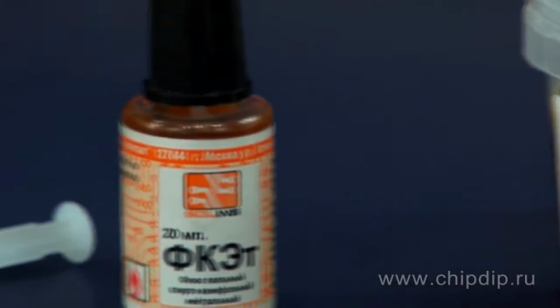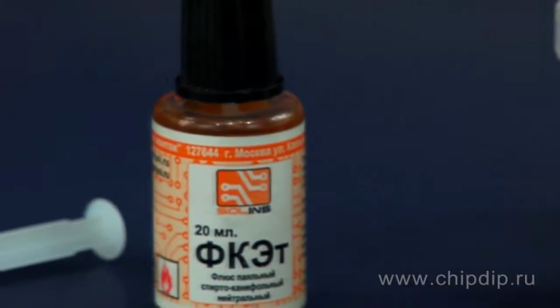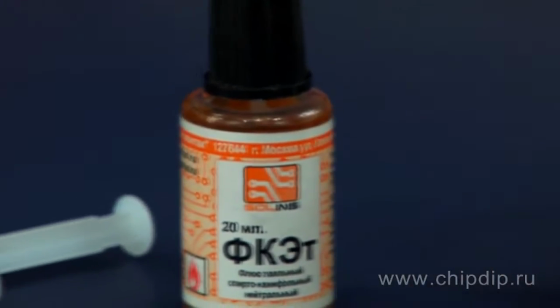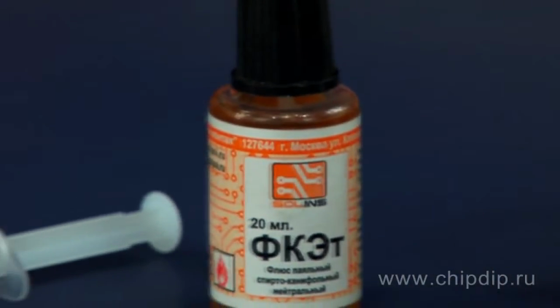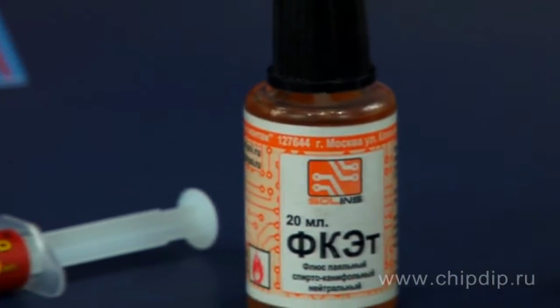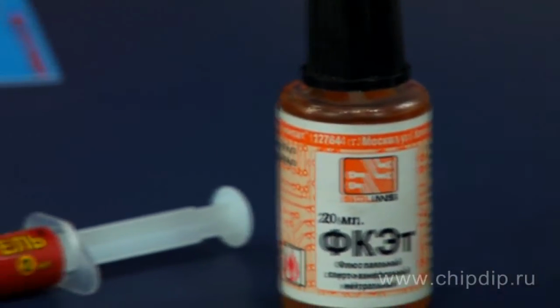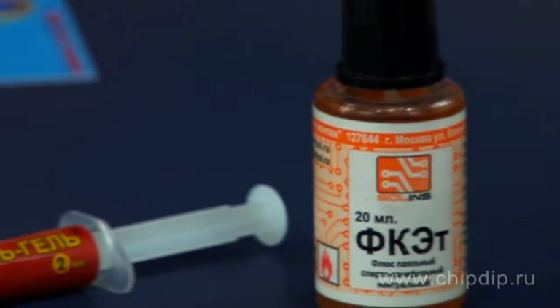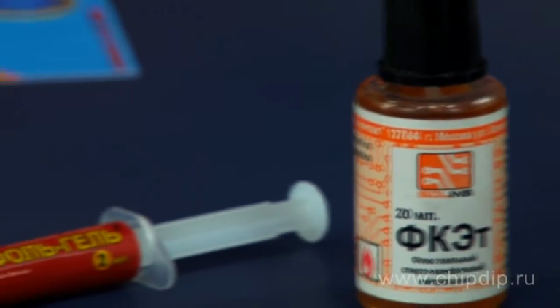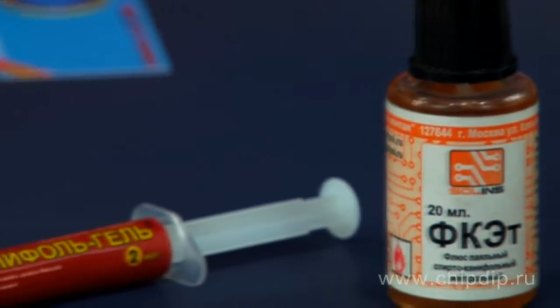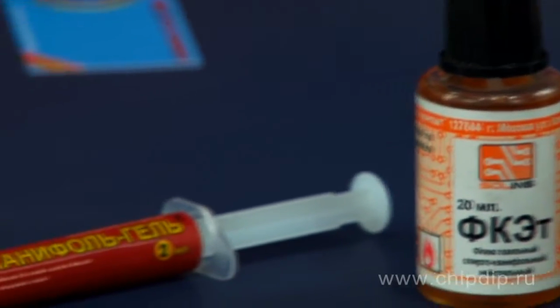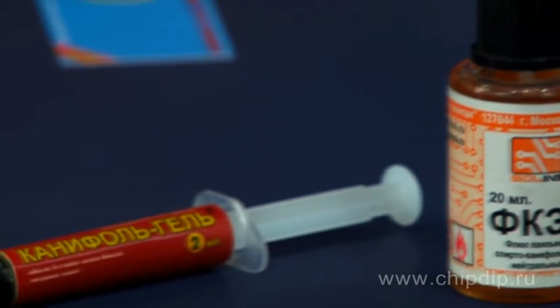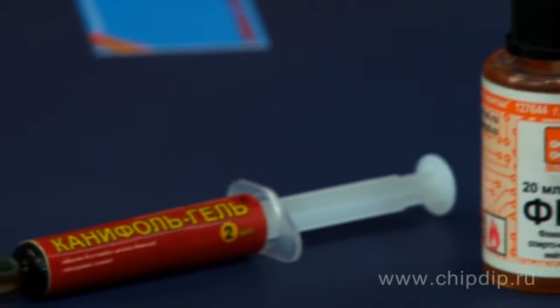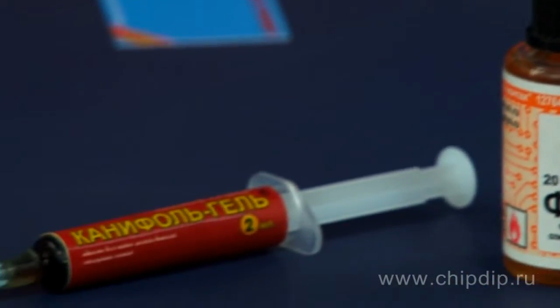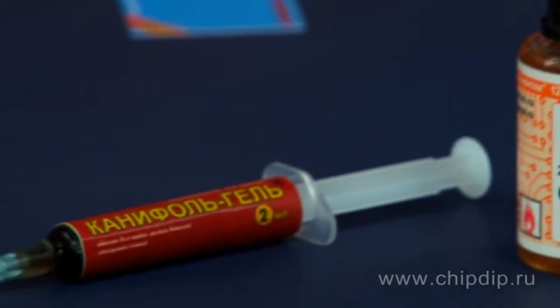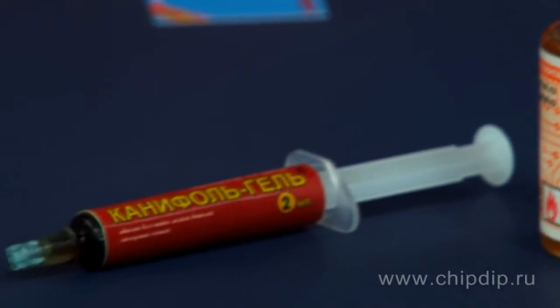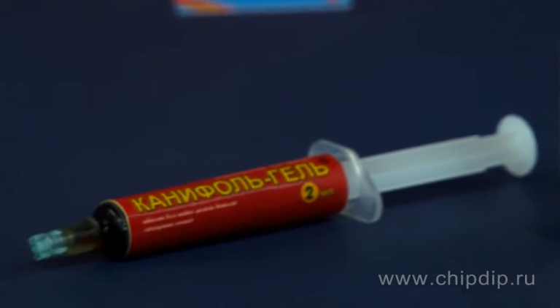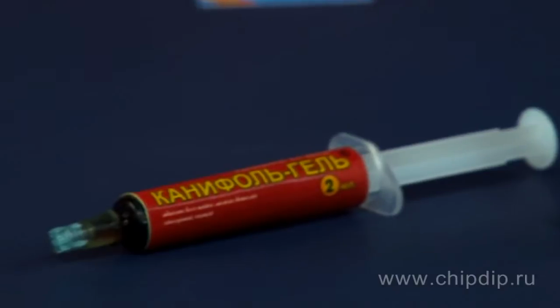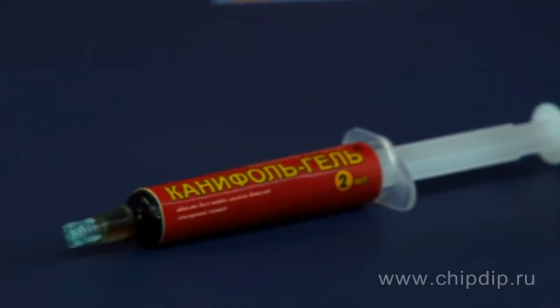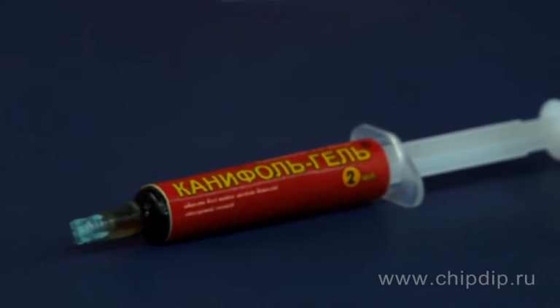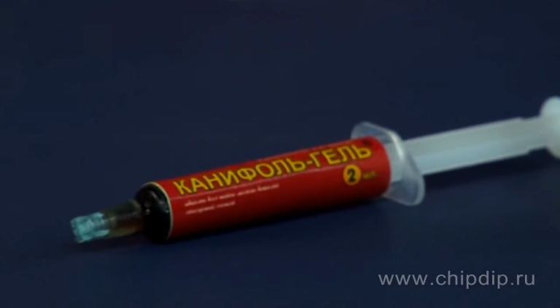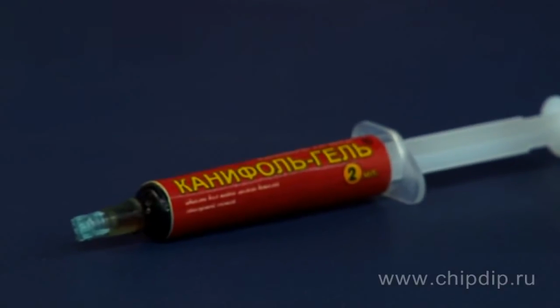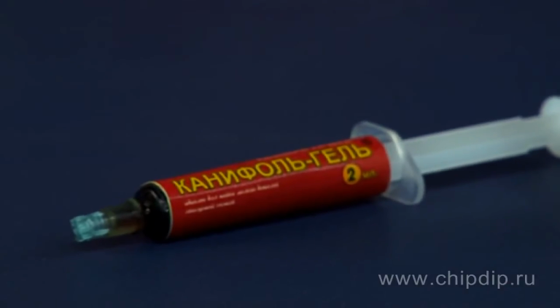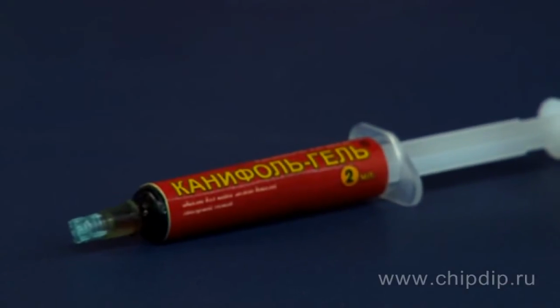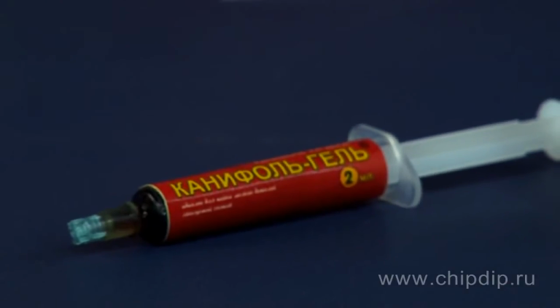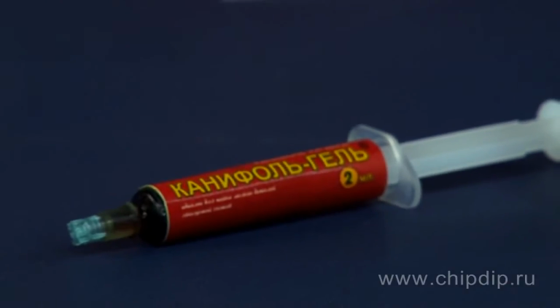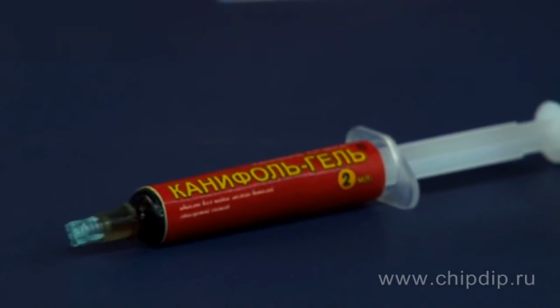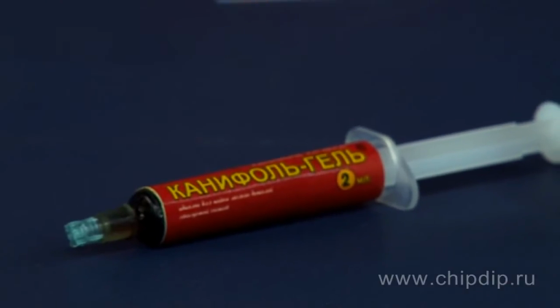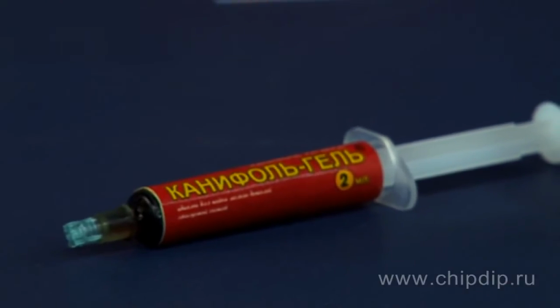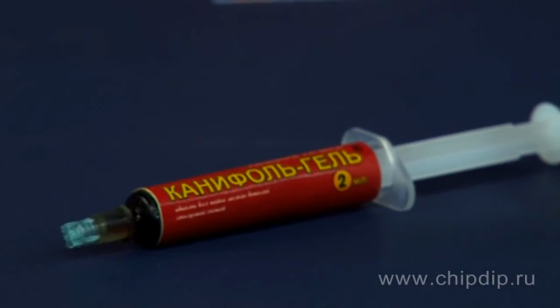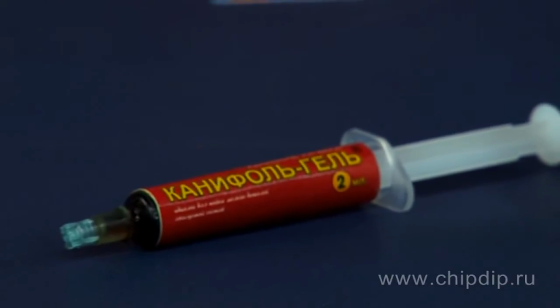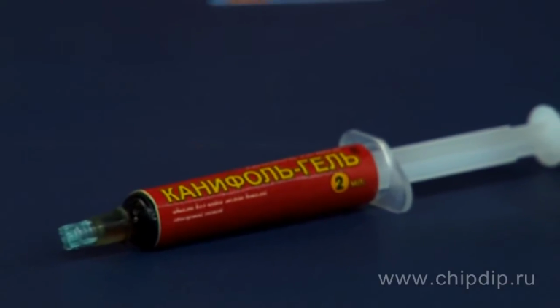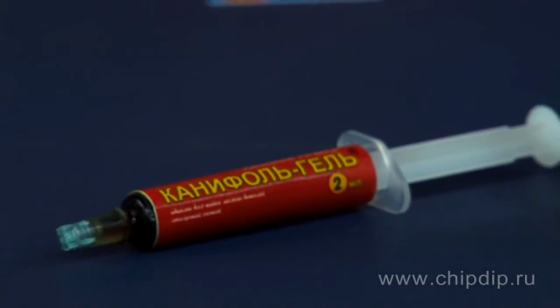For example, solid rosin is easy to use for soldering and tint coating of wires and different radio component outputs.